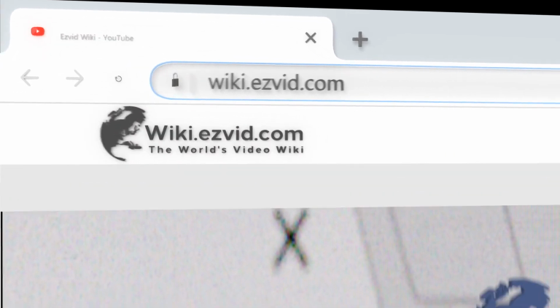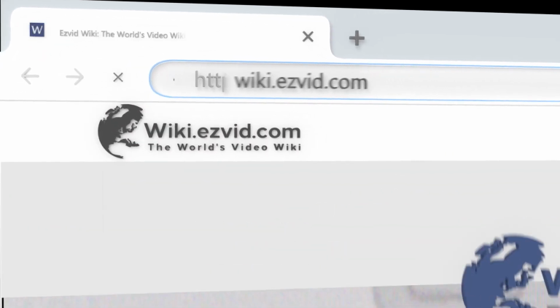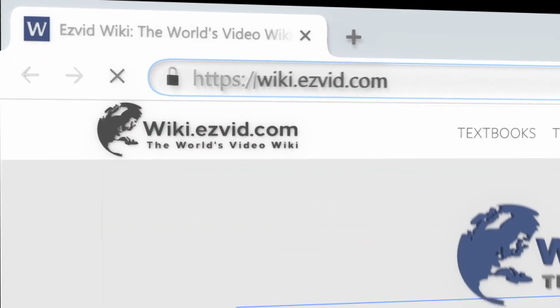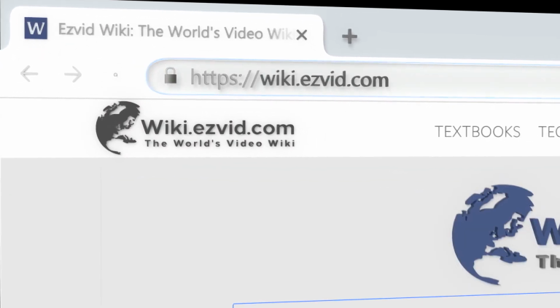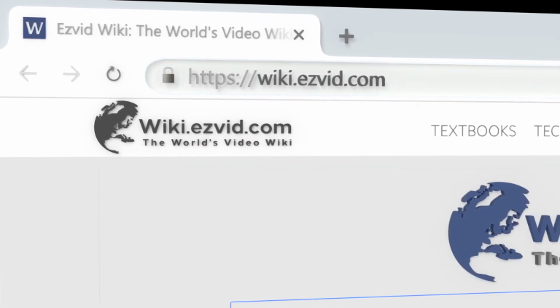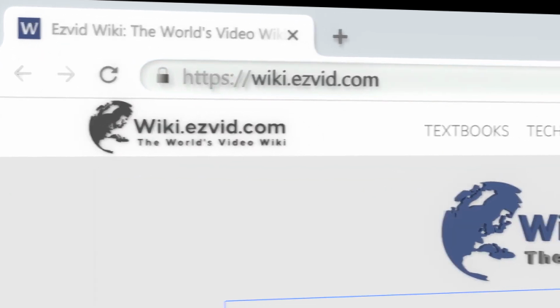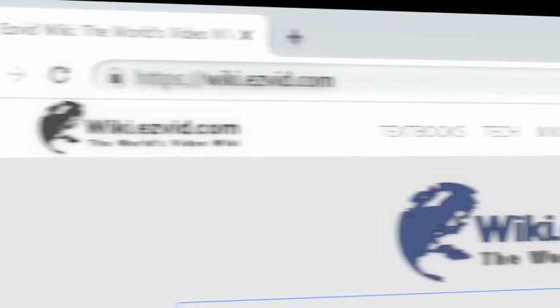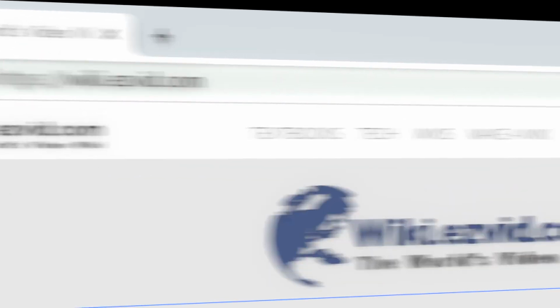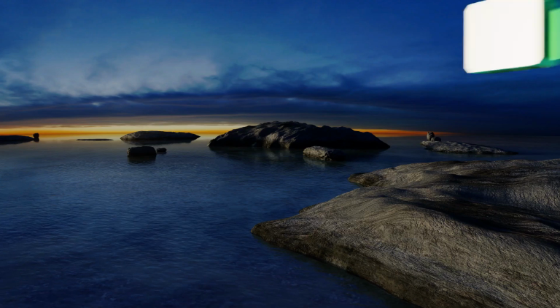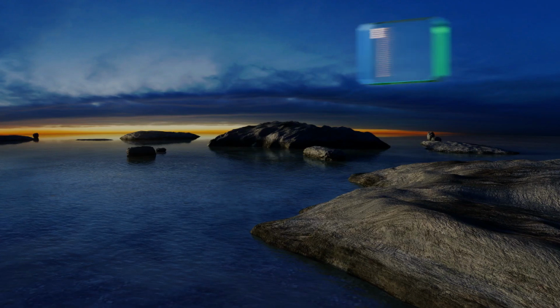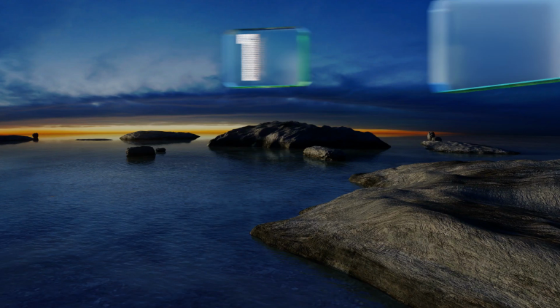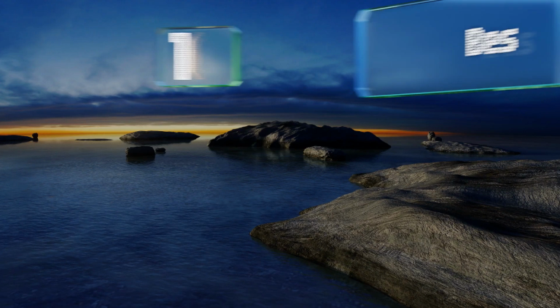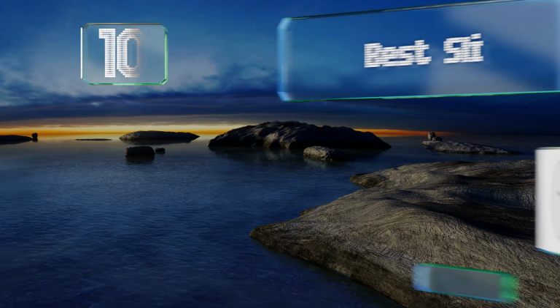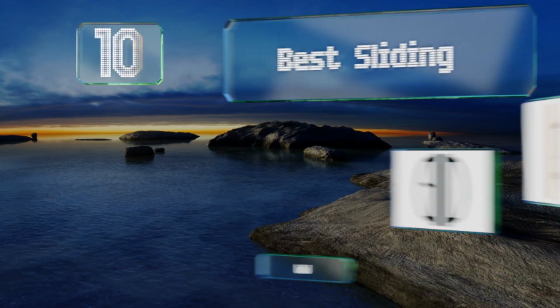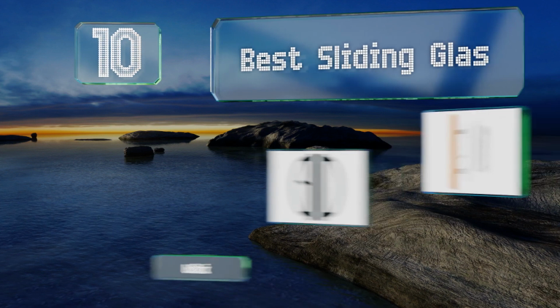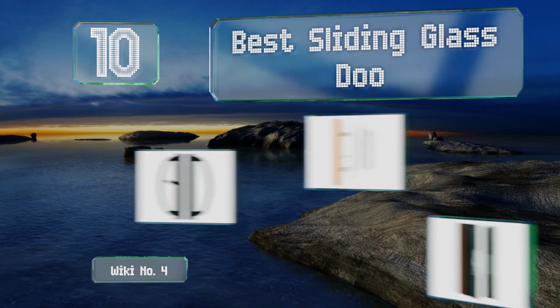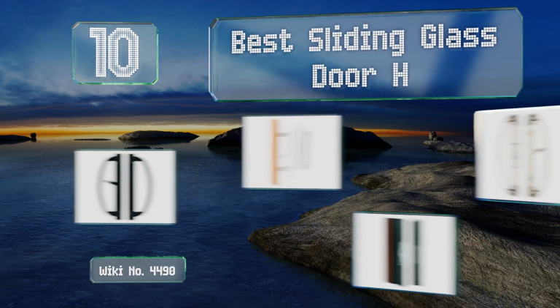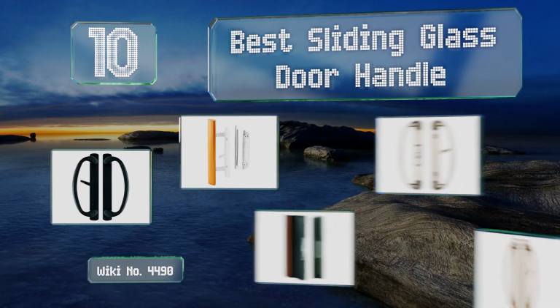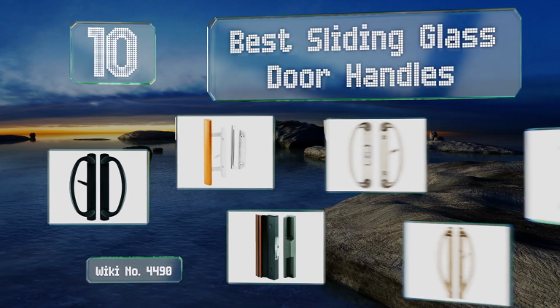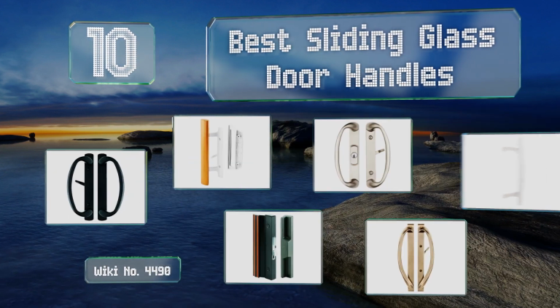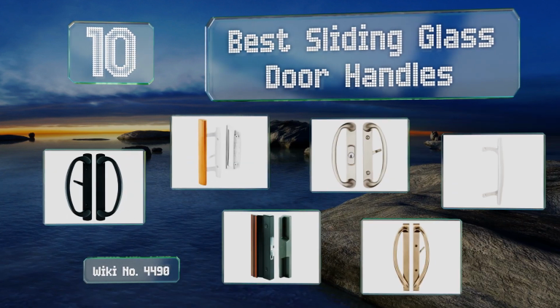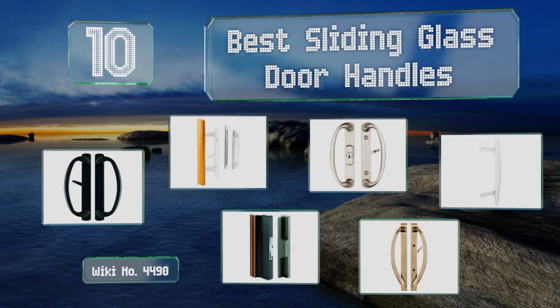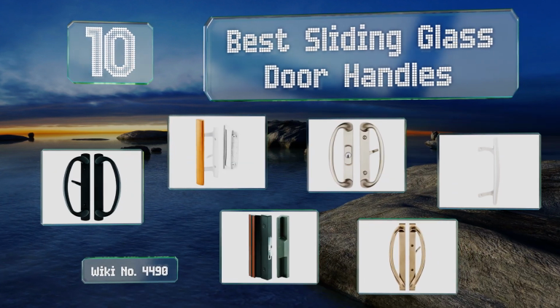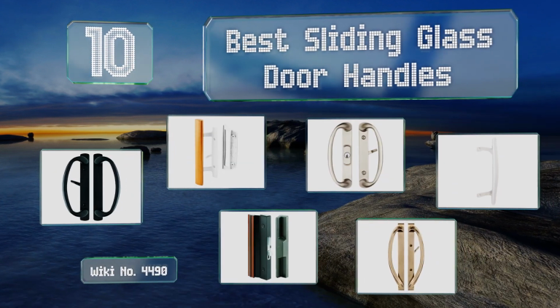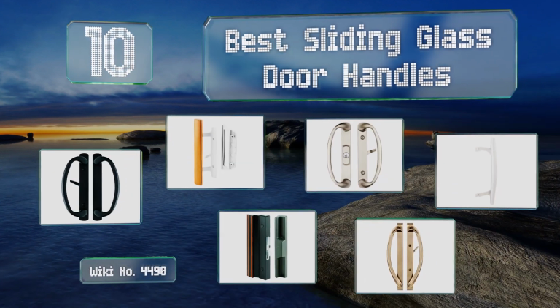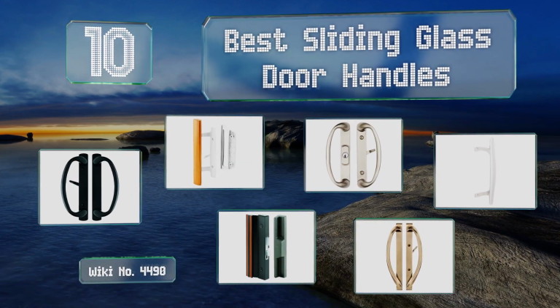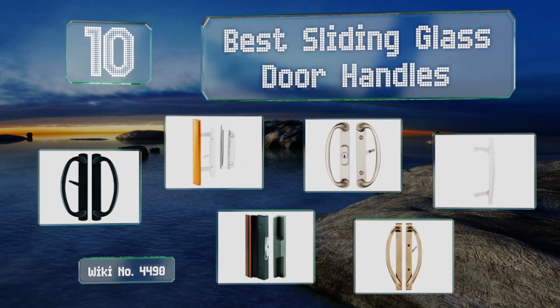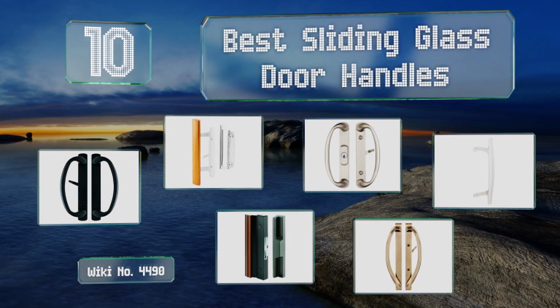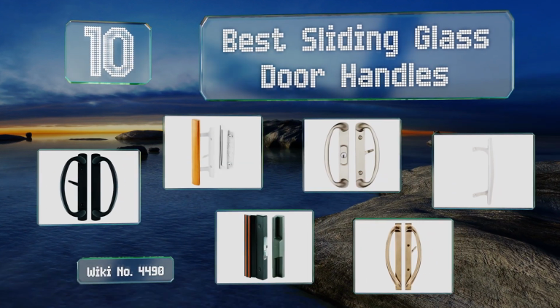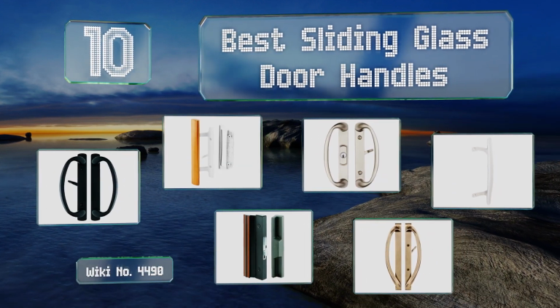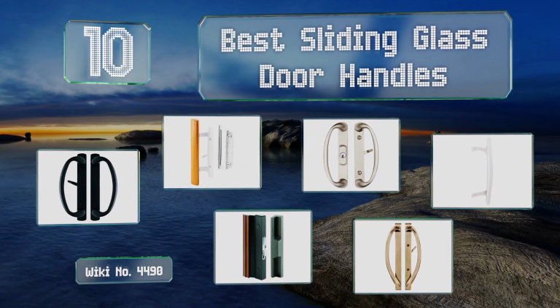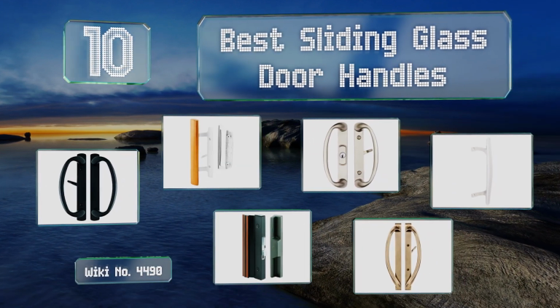EasyVid presents the 10 best sliding glass door handles. Let's get started with the list.